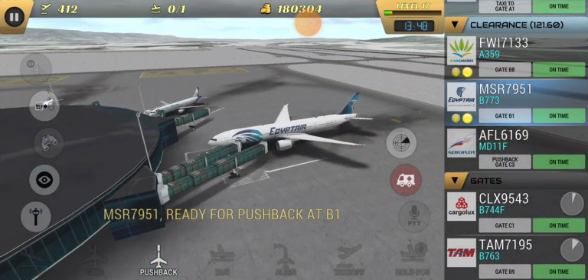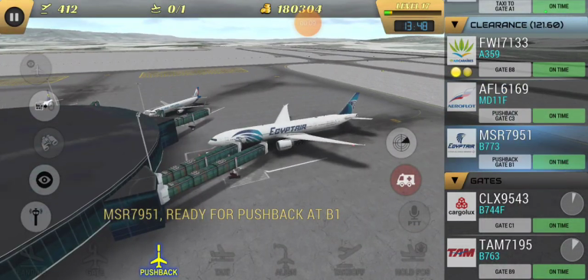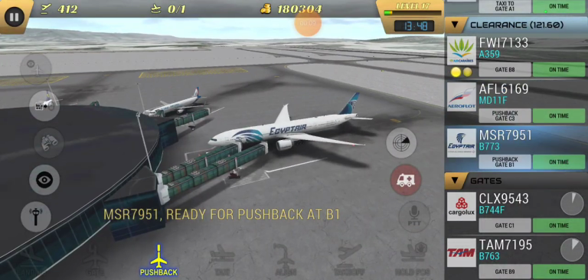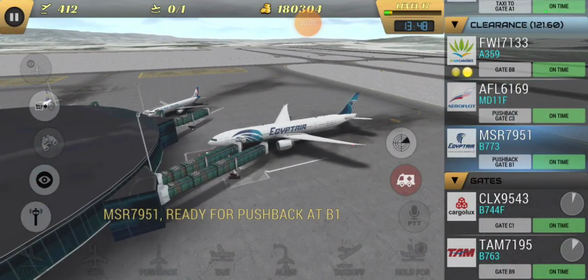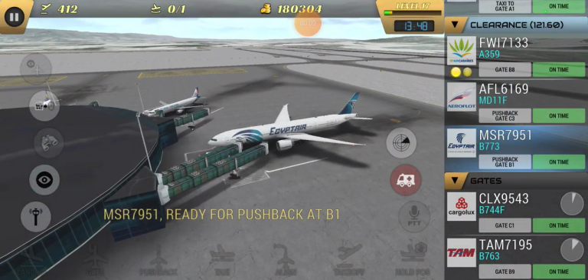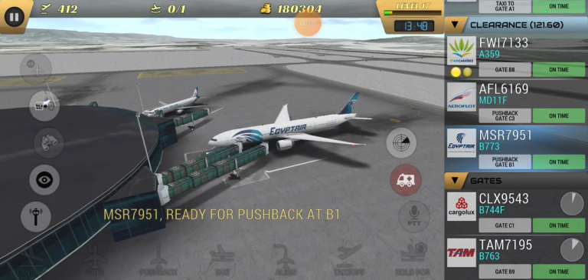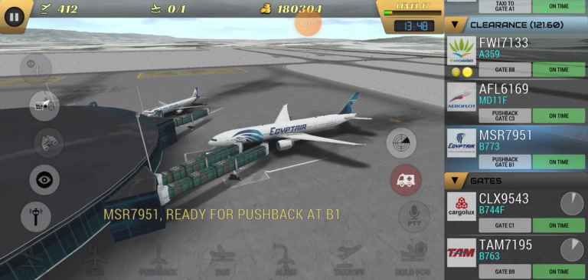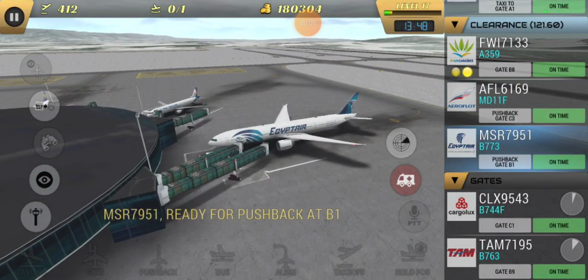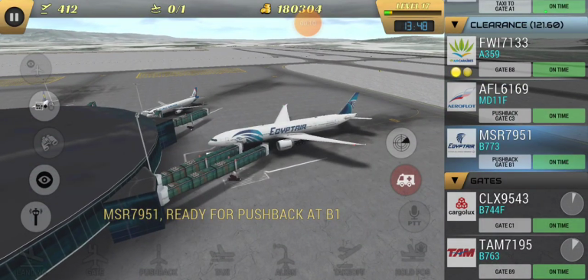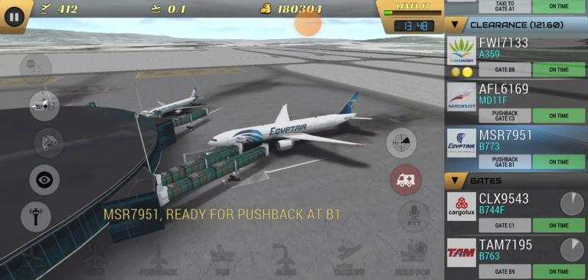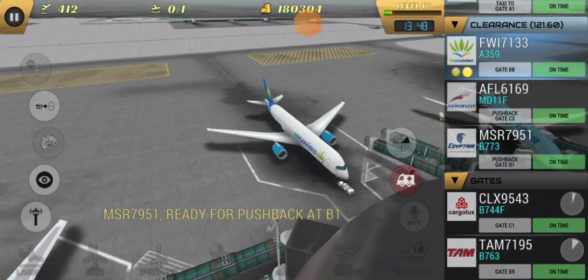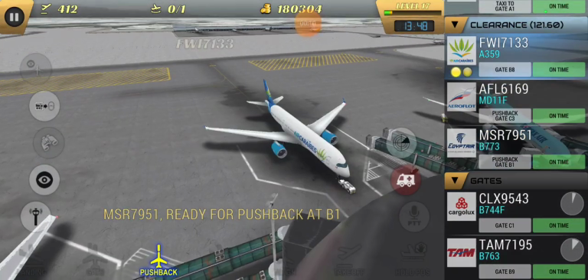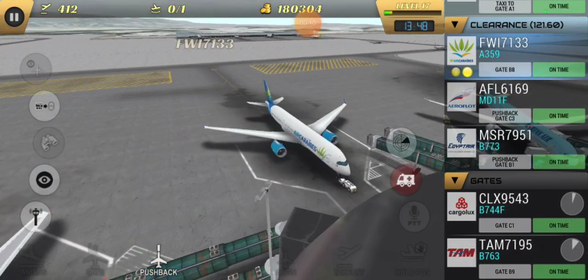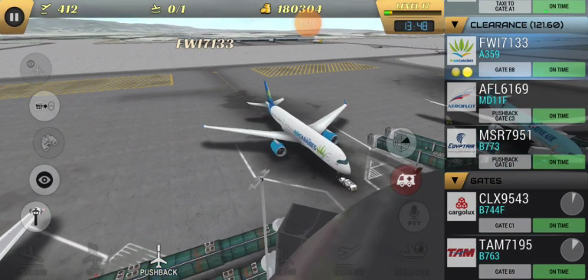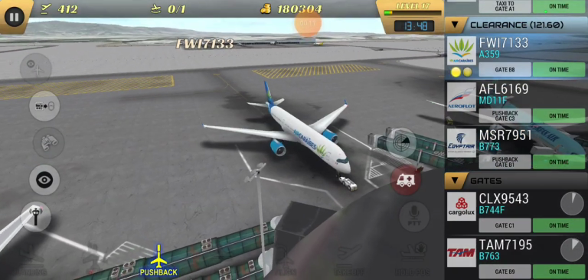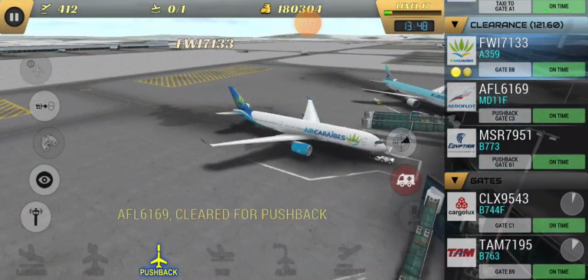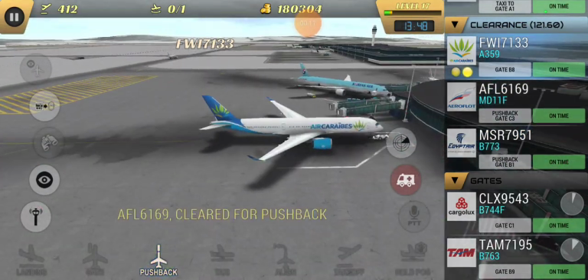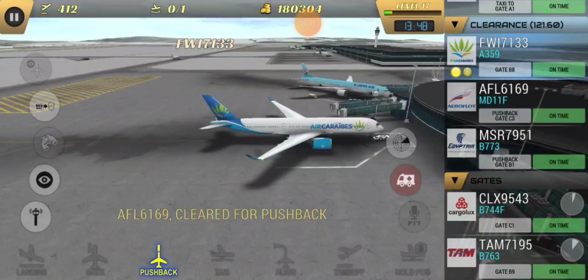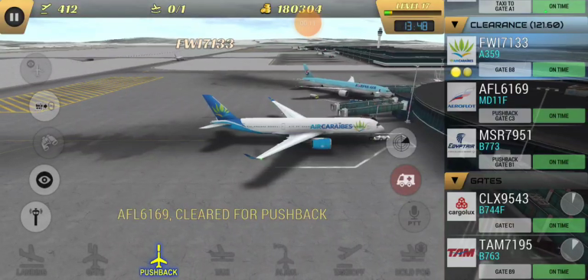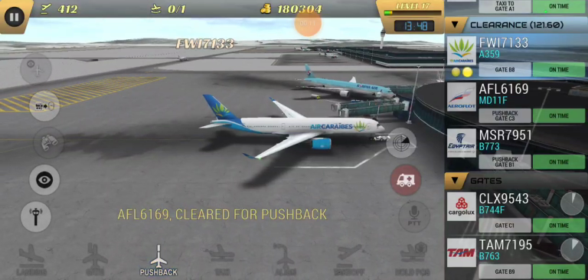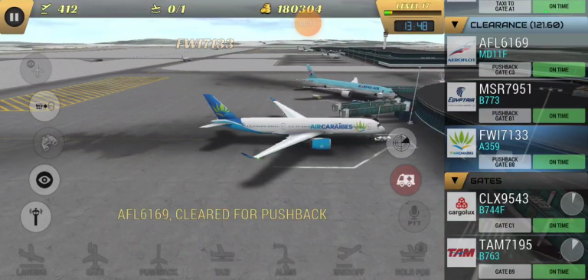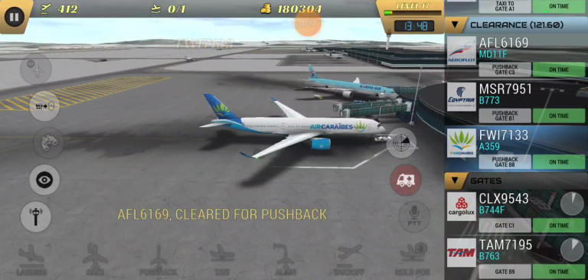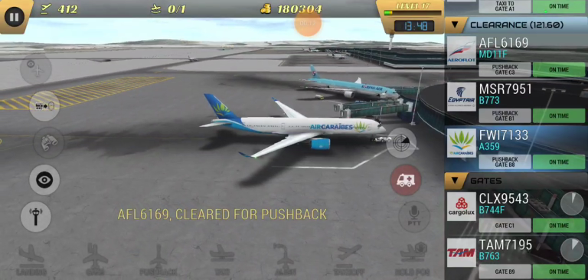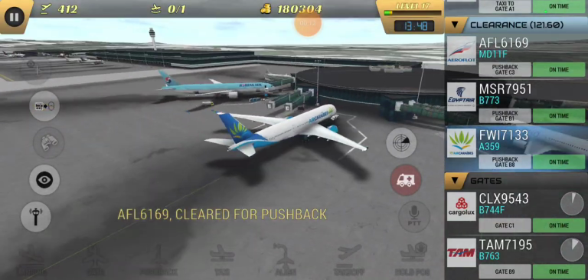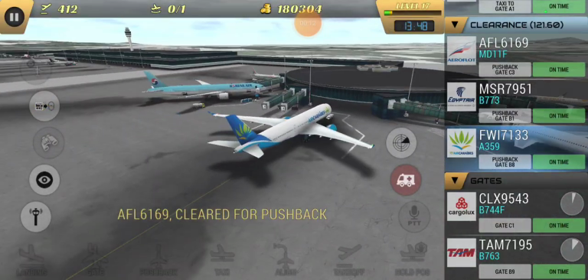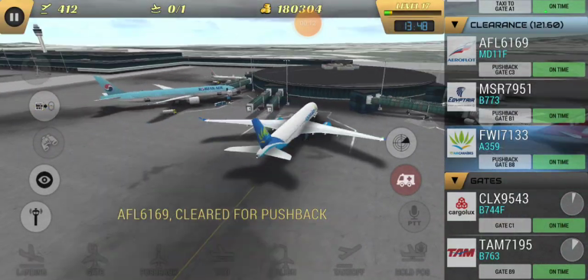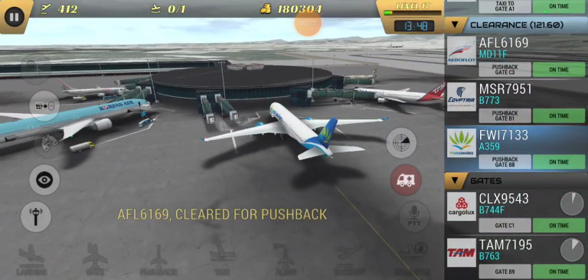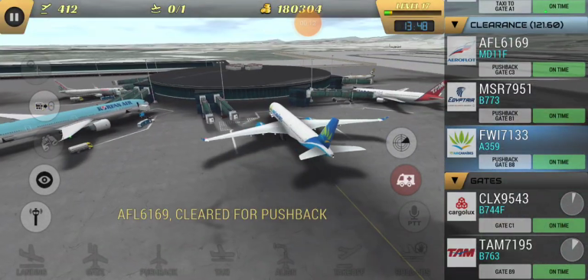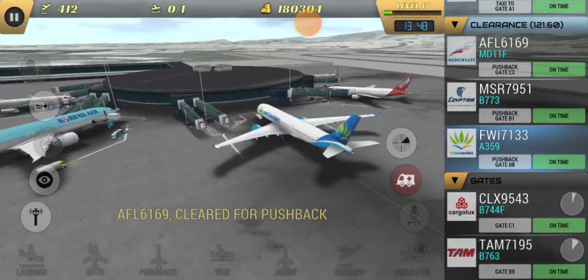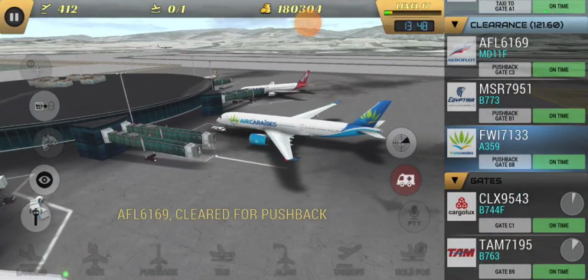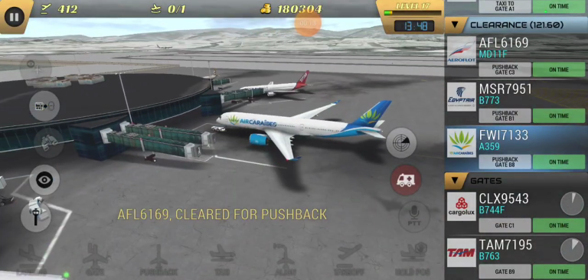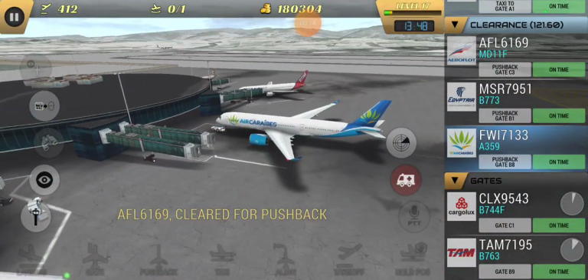Panel 363, contact departure. Good morning. Delta 23, 7, 5.